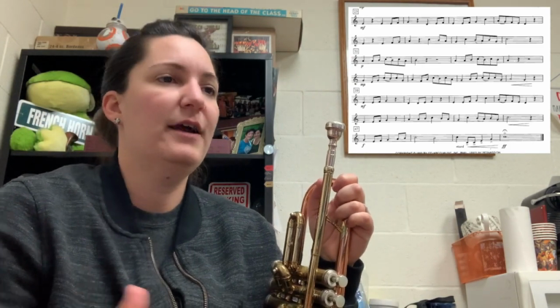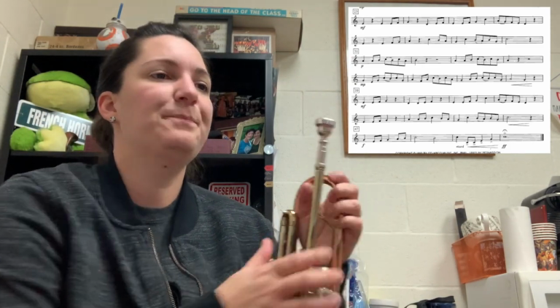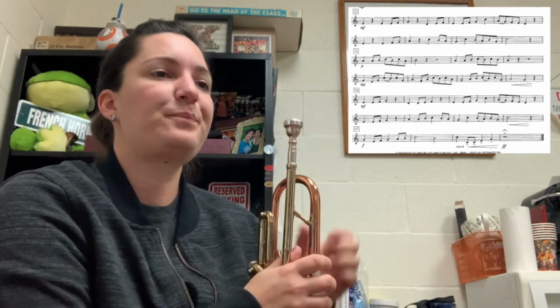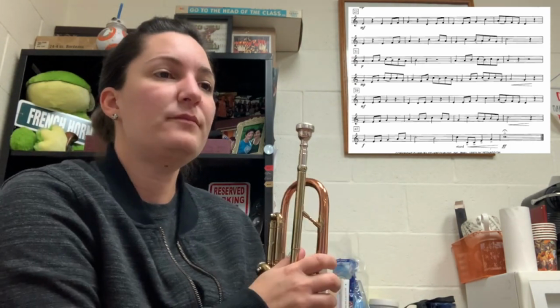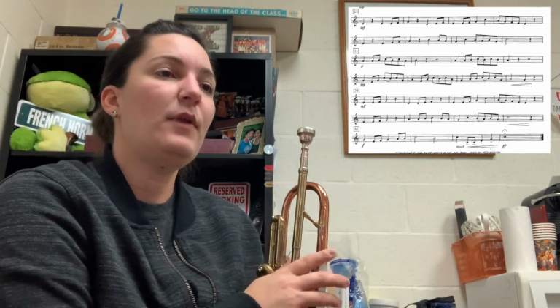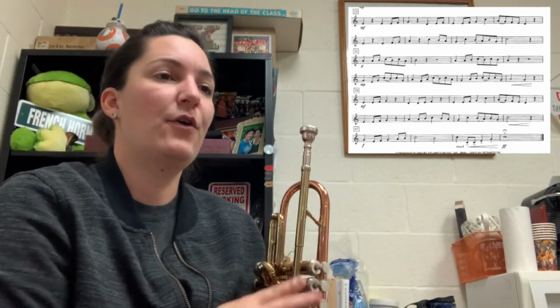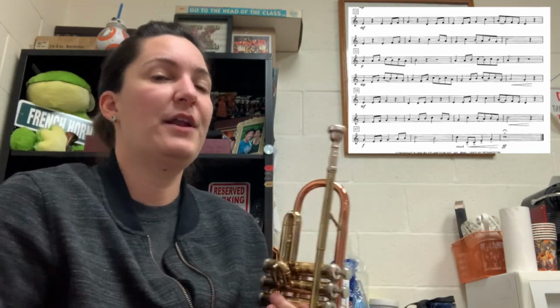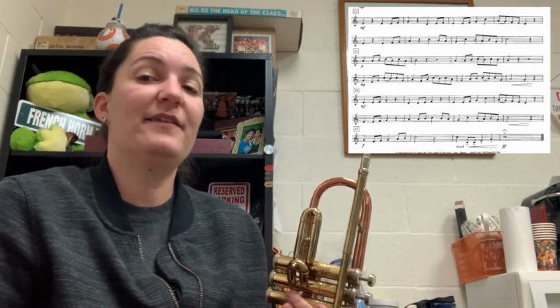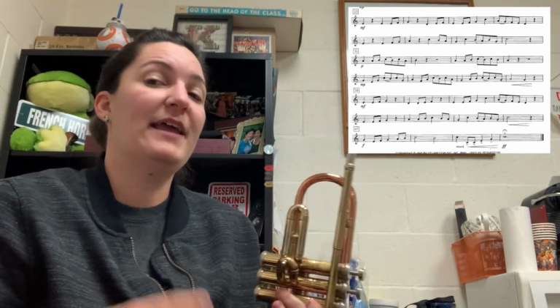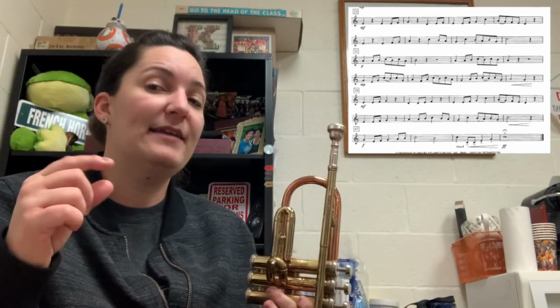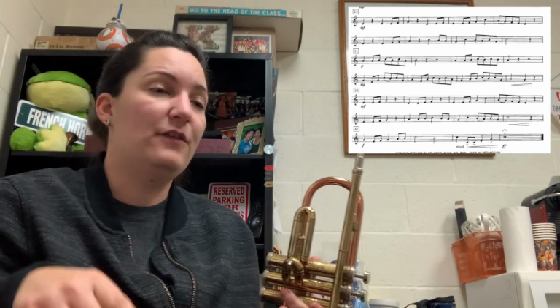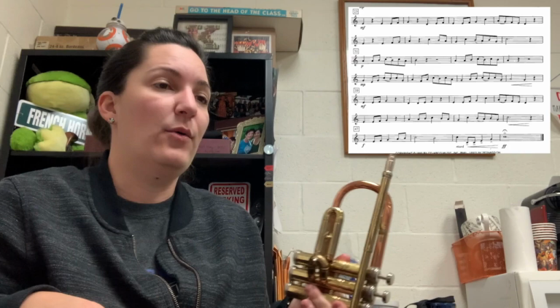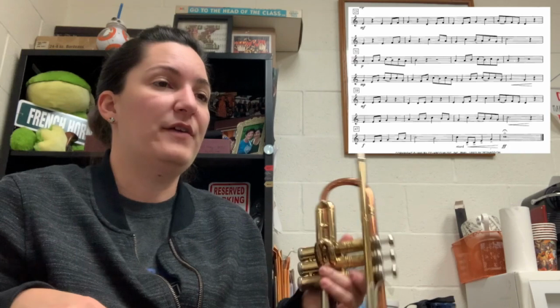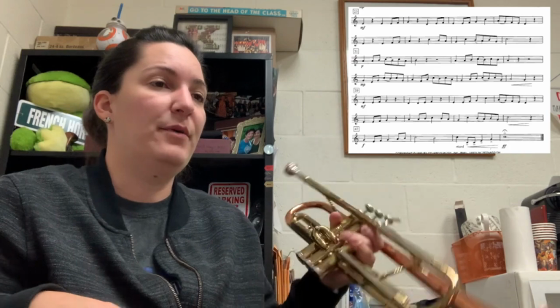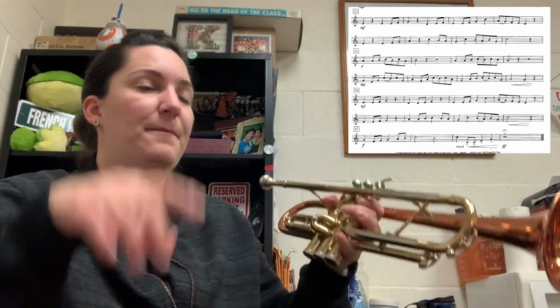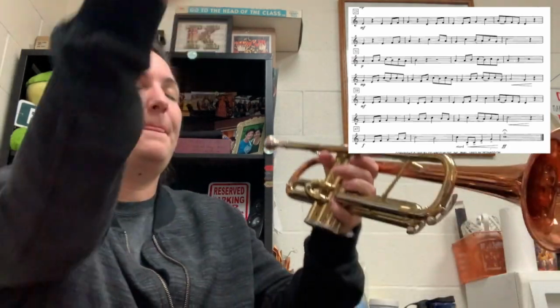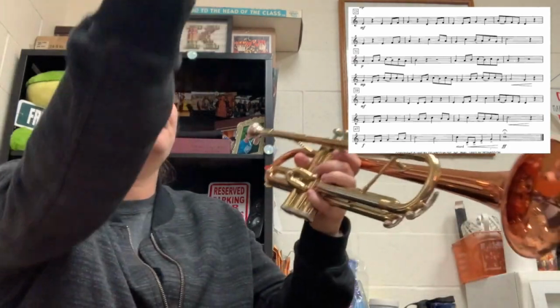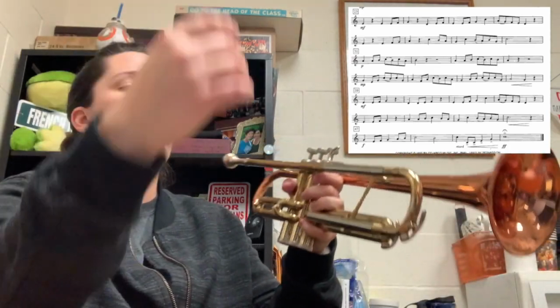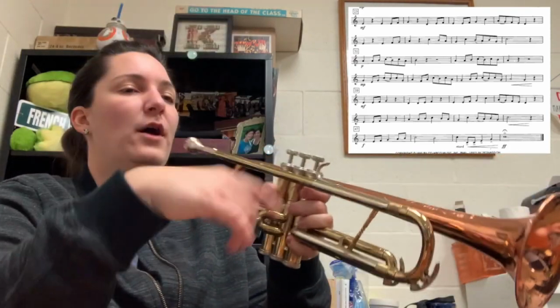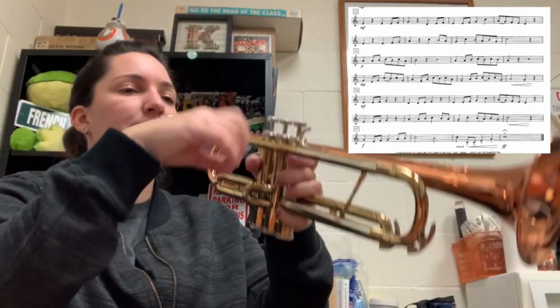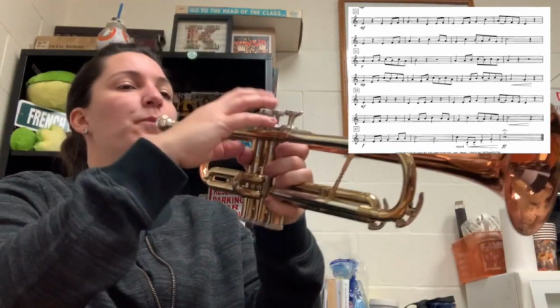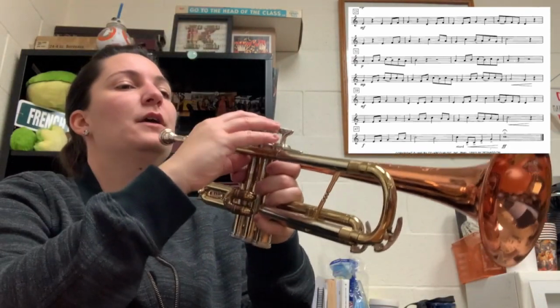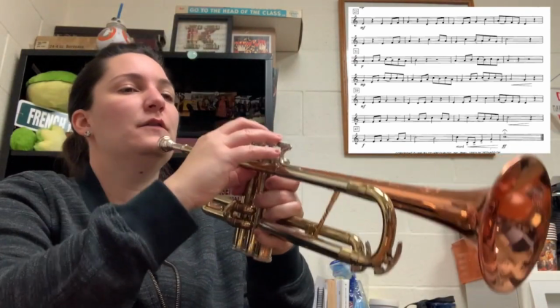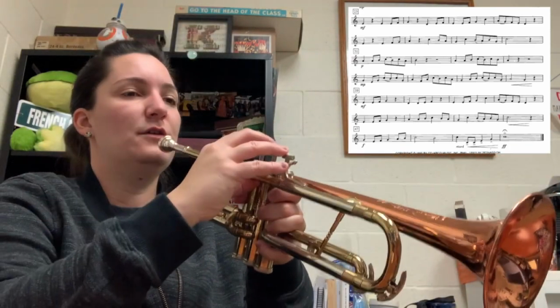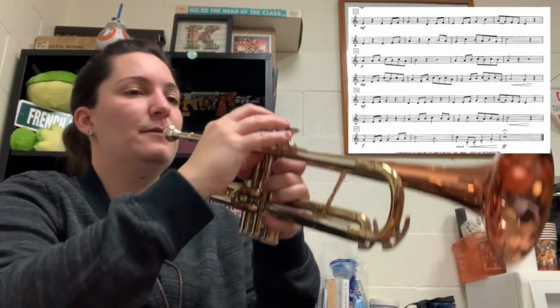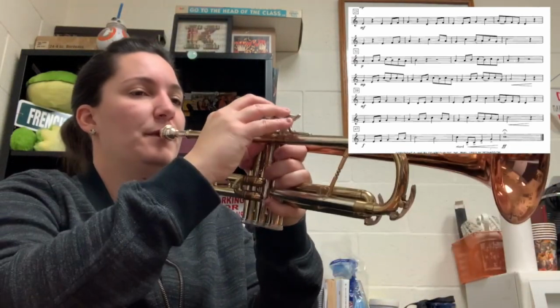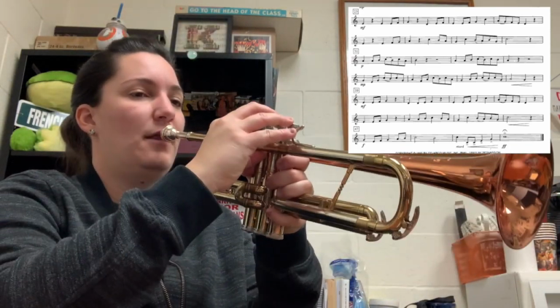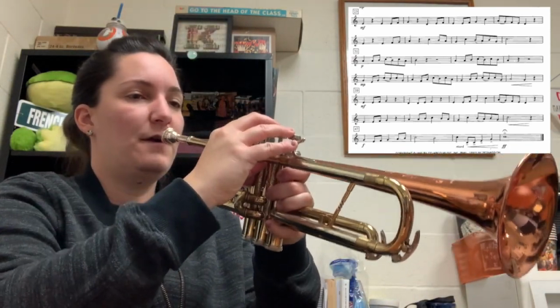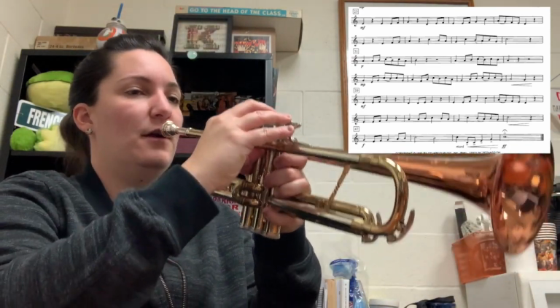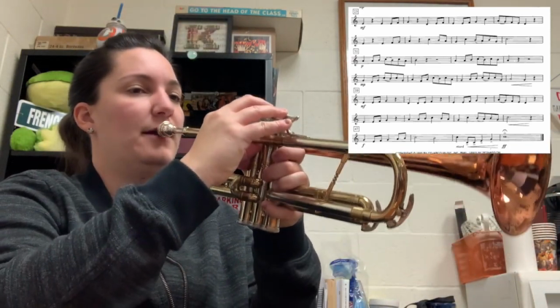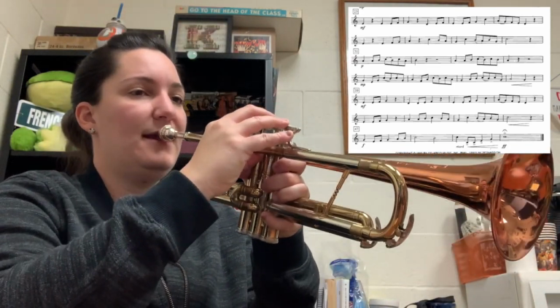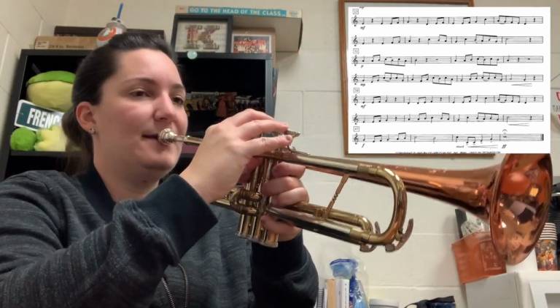All right, measures 39 to the end at a slower tempo. One, two — thirty-nine.